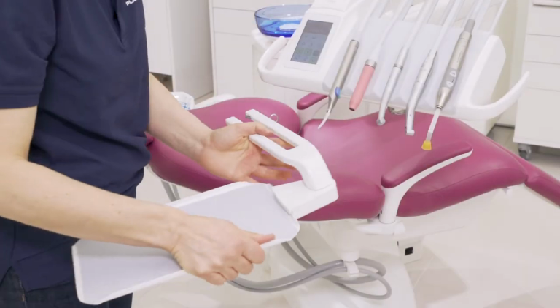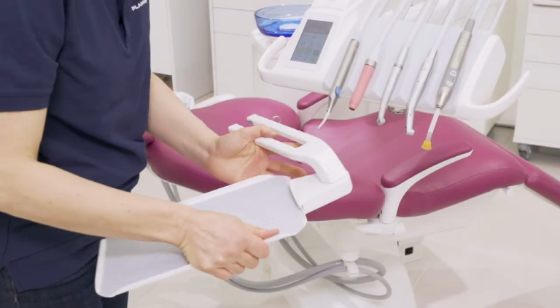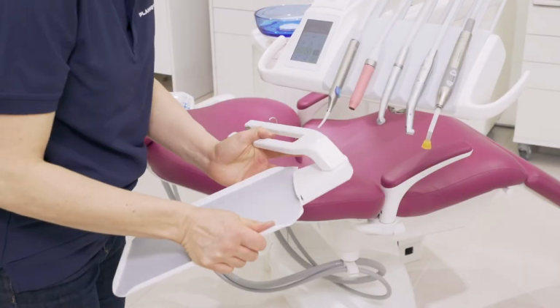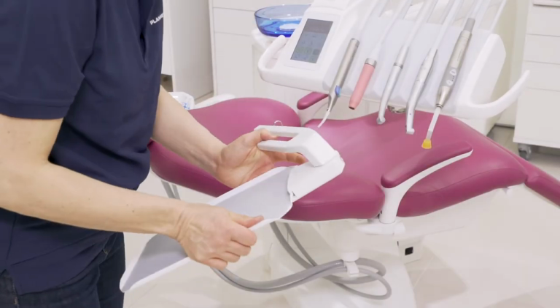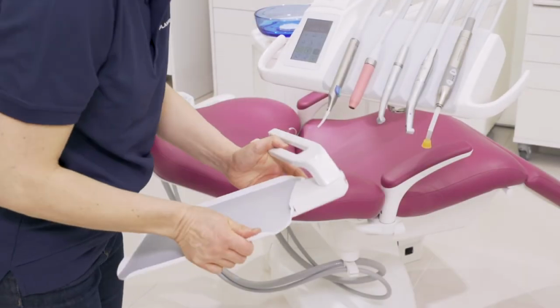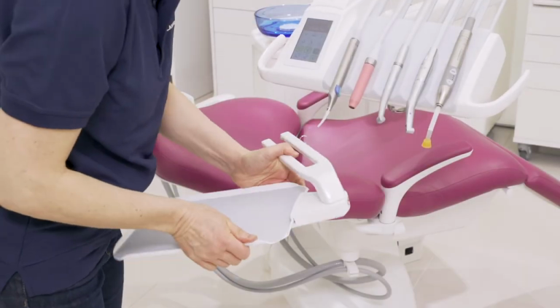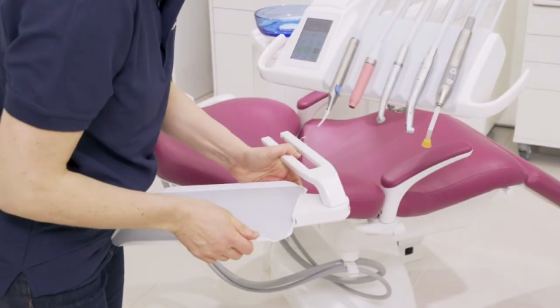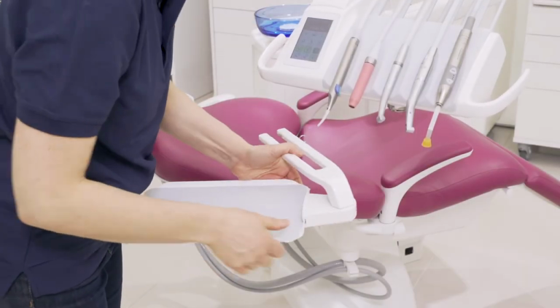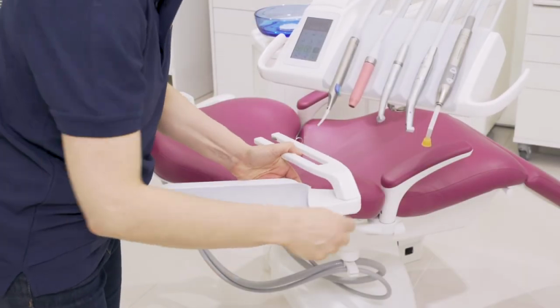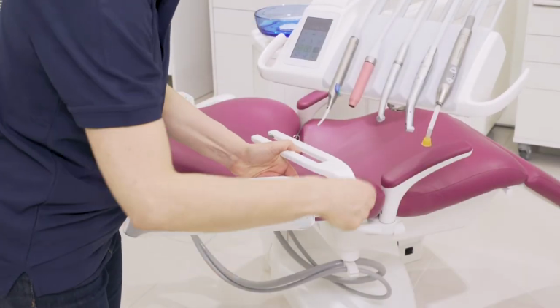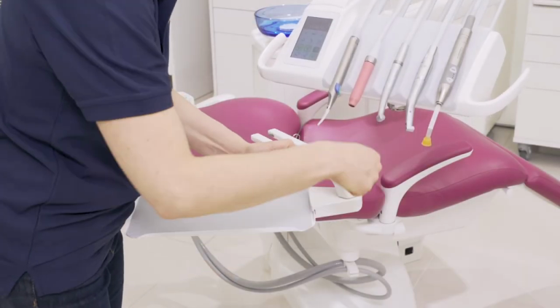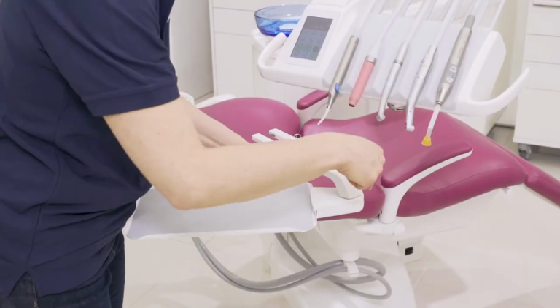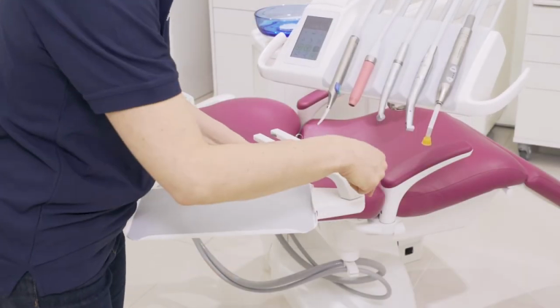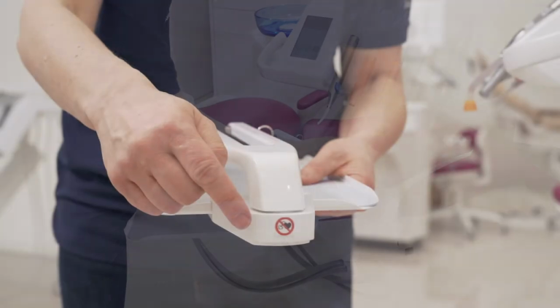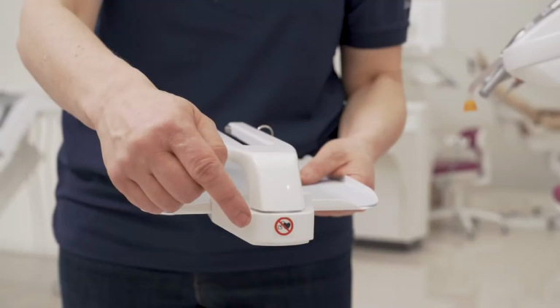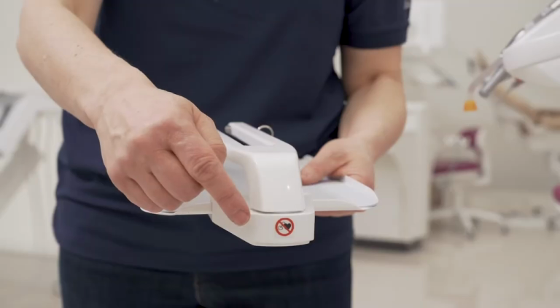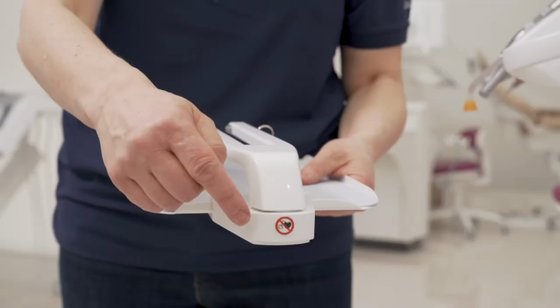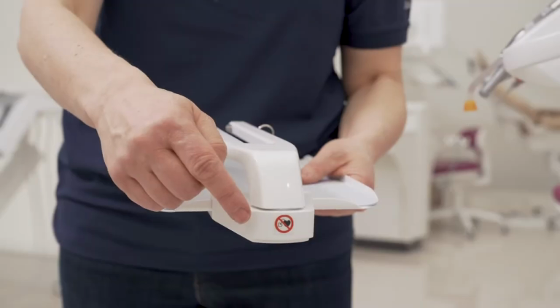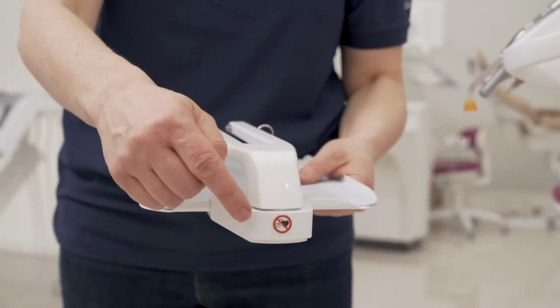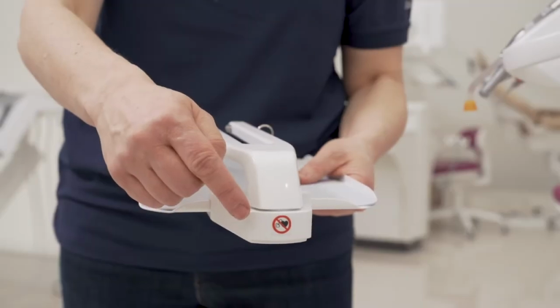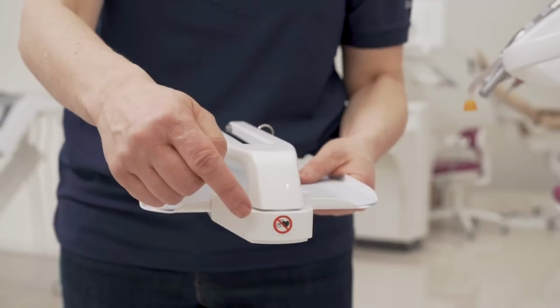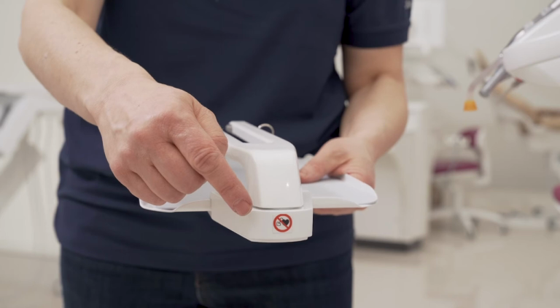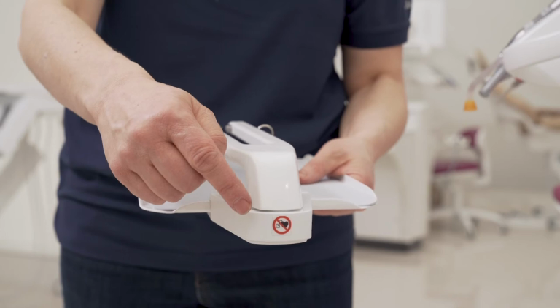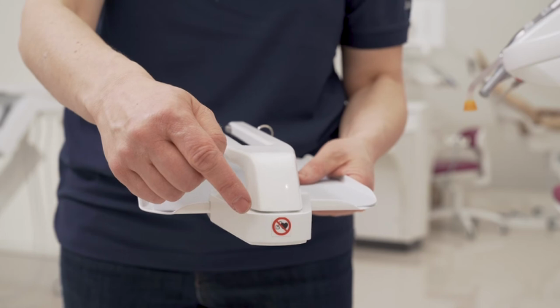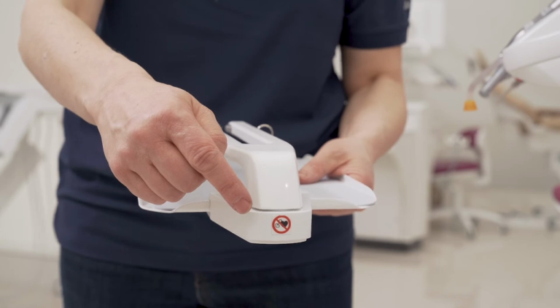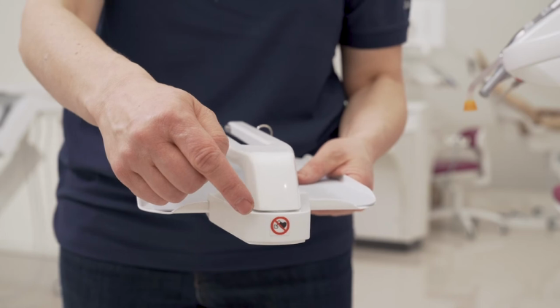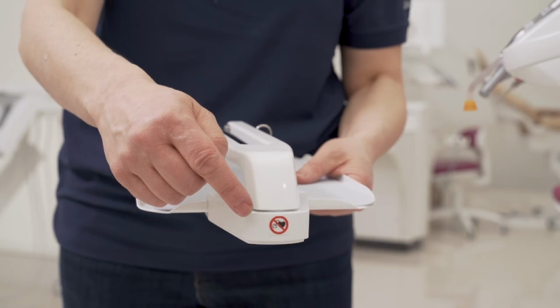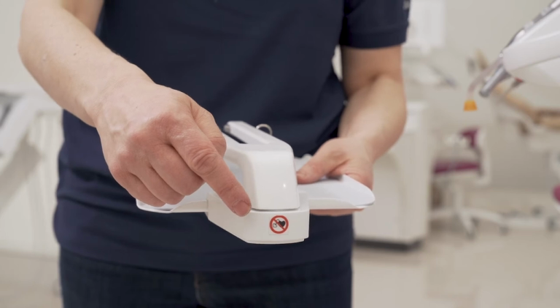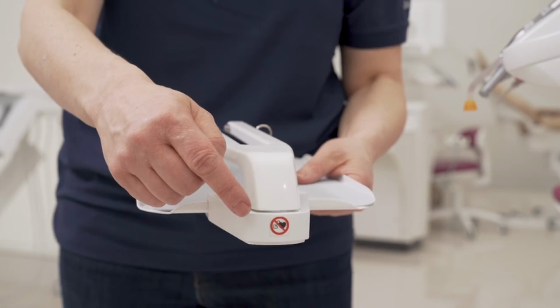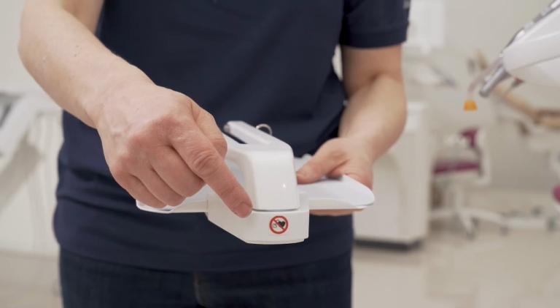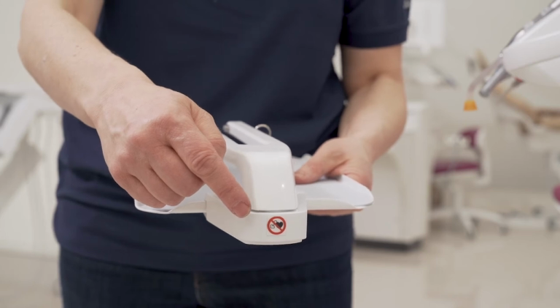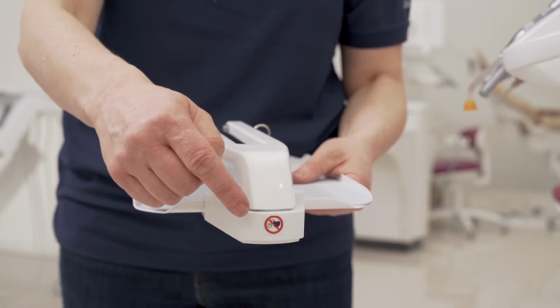For example, you would remove the arm mechanism if you have a patient with a pacemaker.